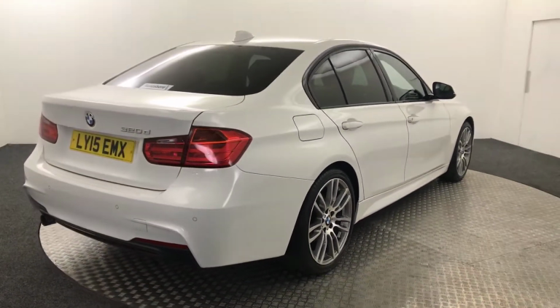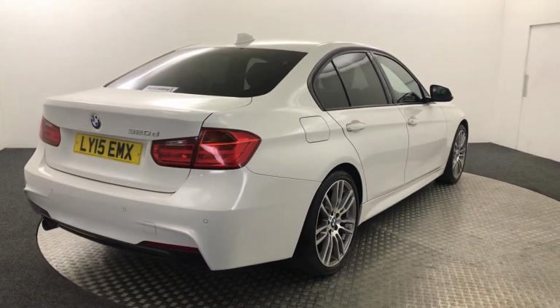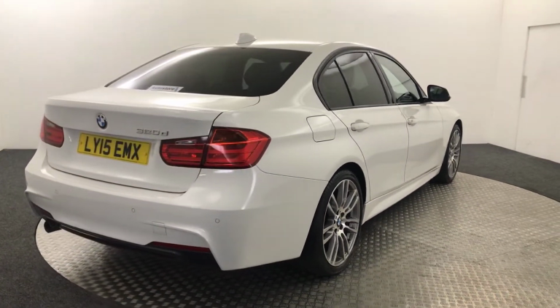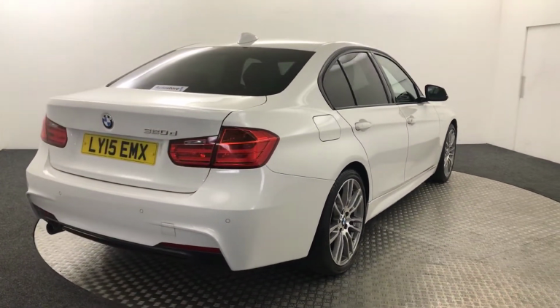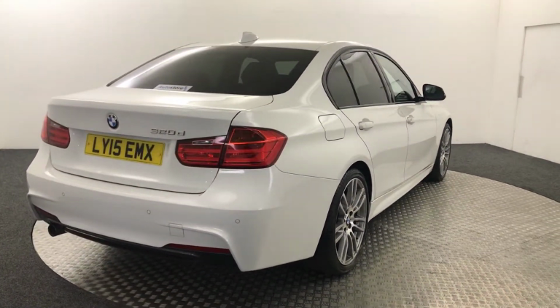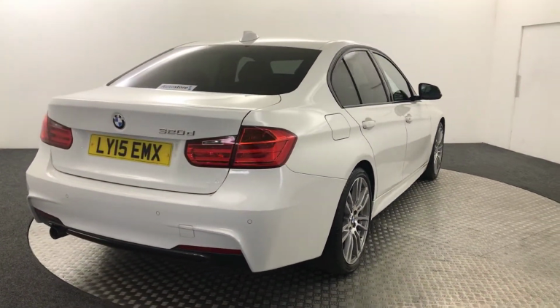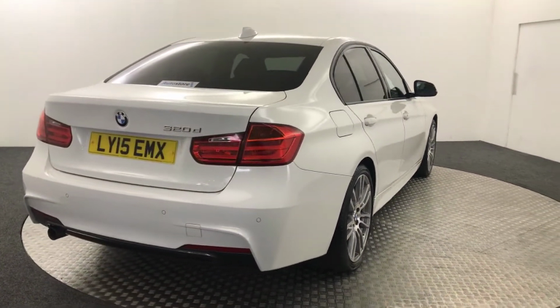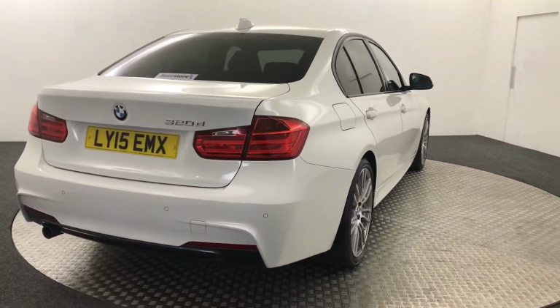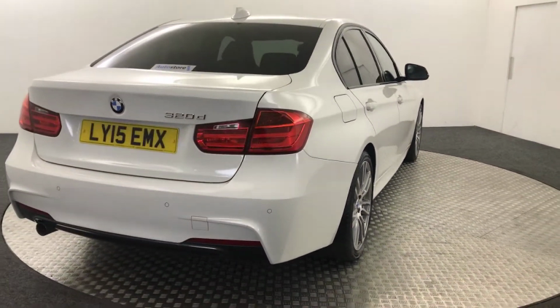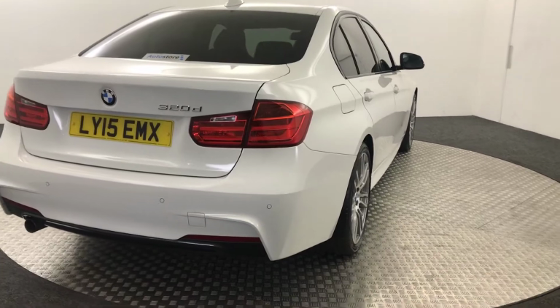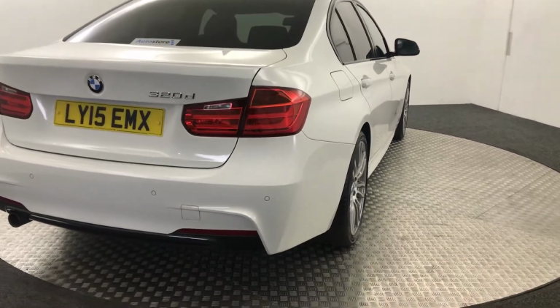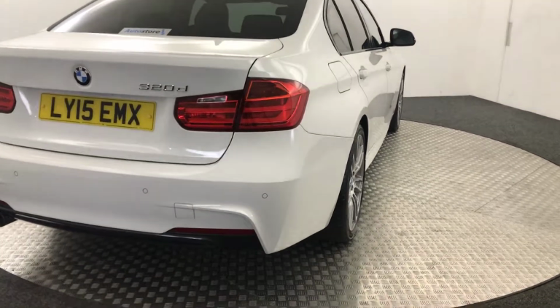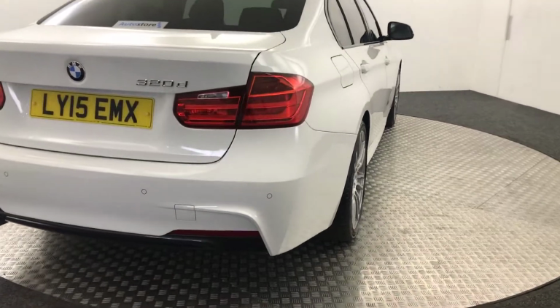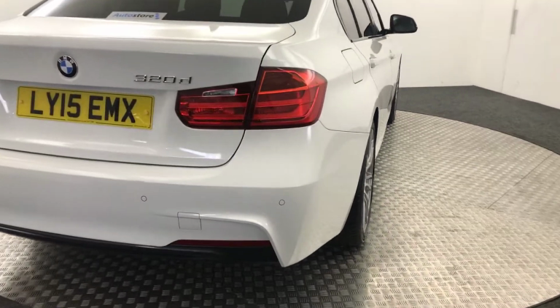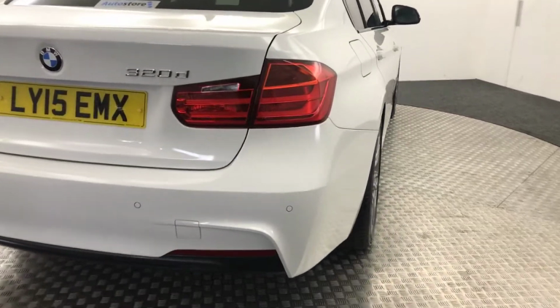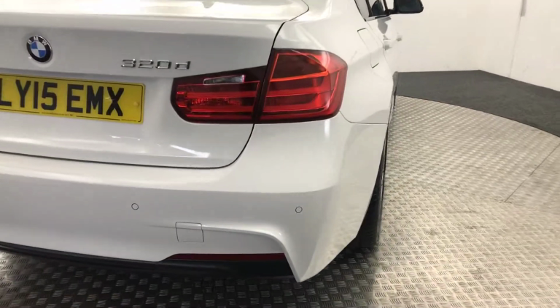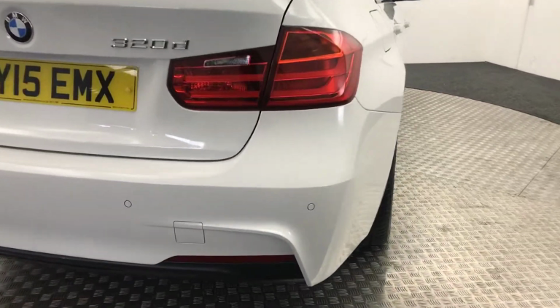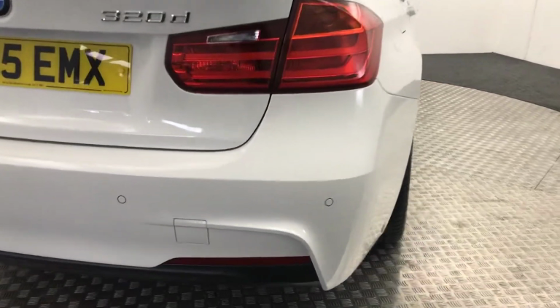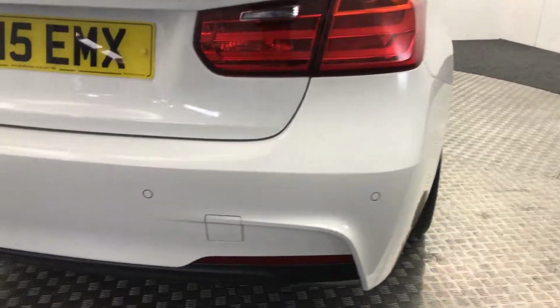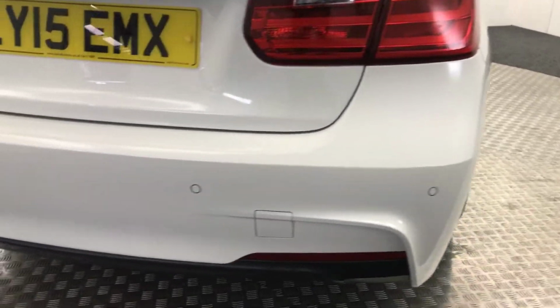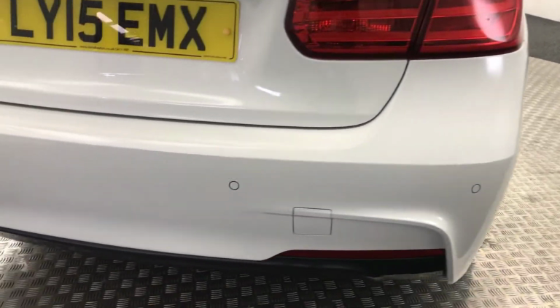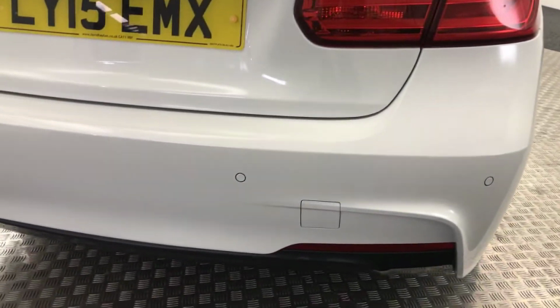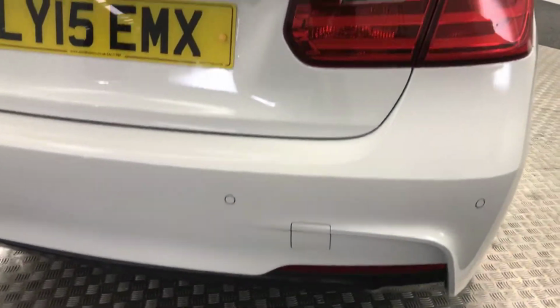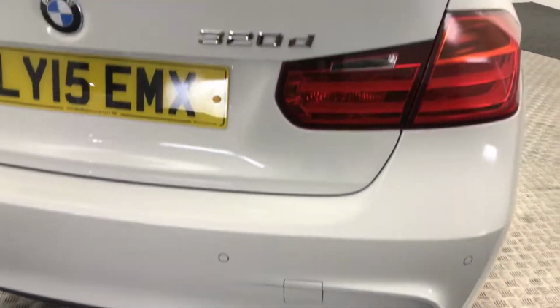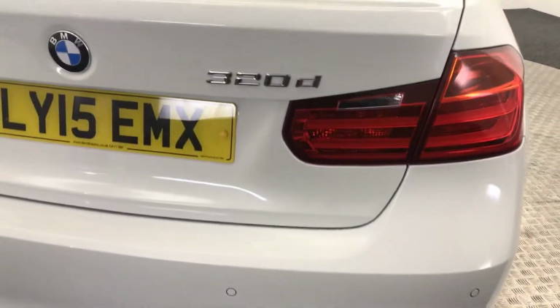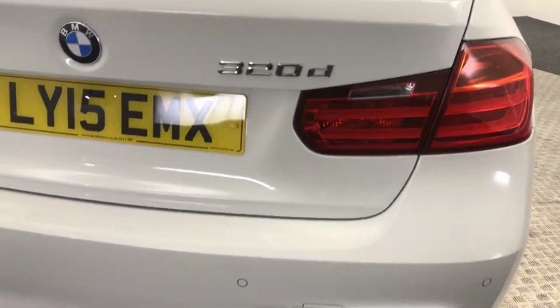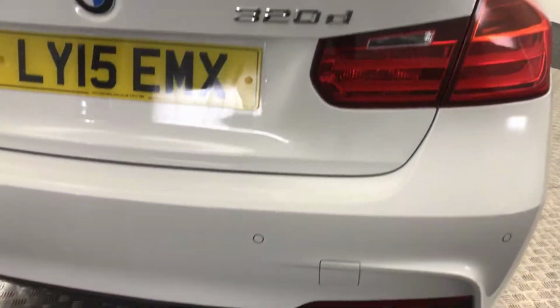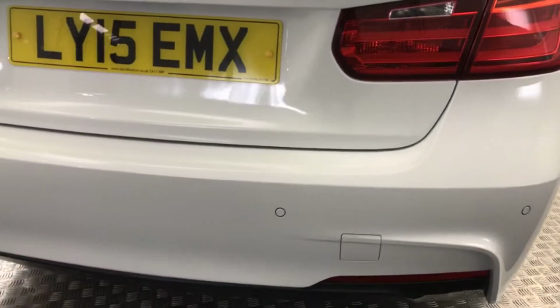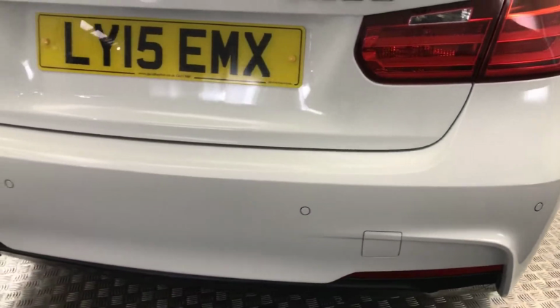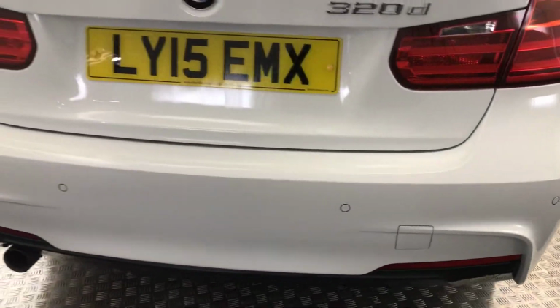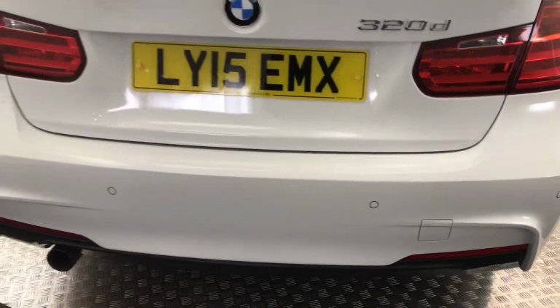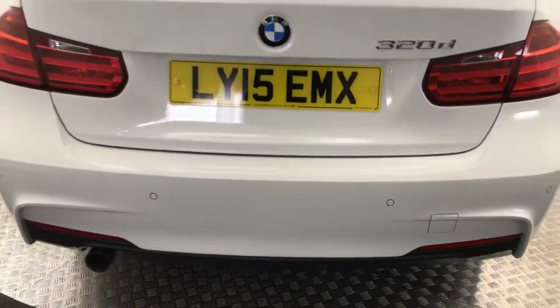Moving around to the back of the car, you've got reverse sensors. The boot lid and bumper are in good order.